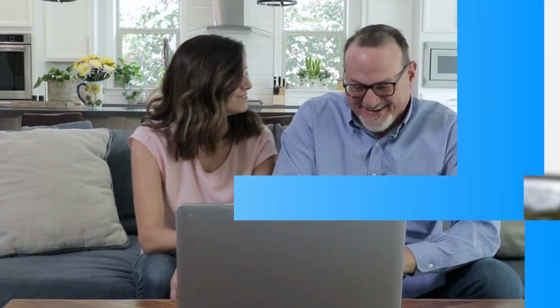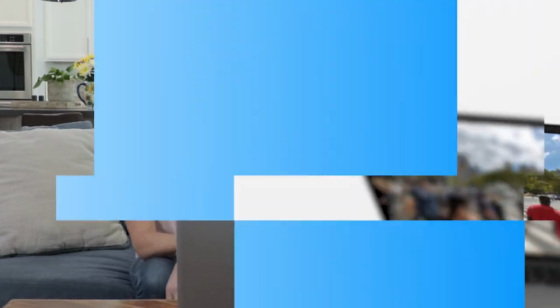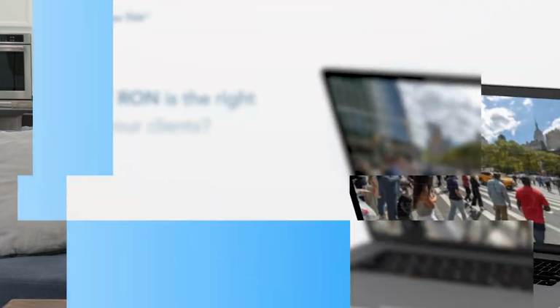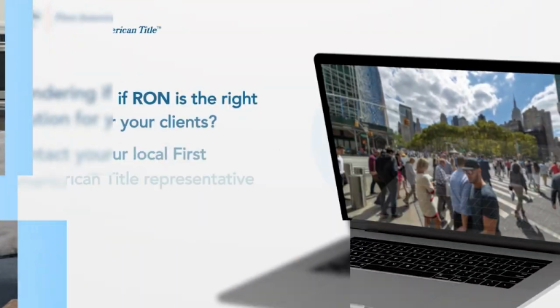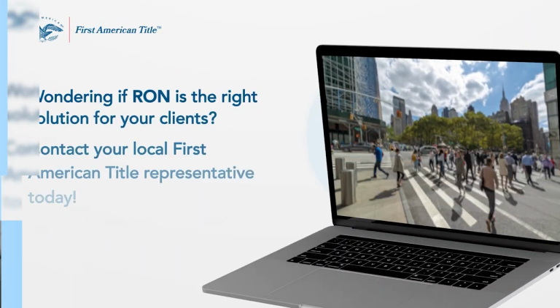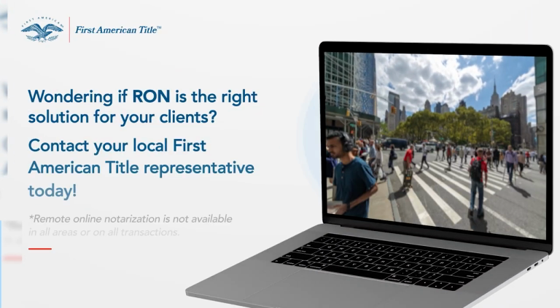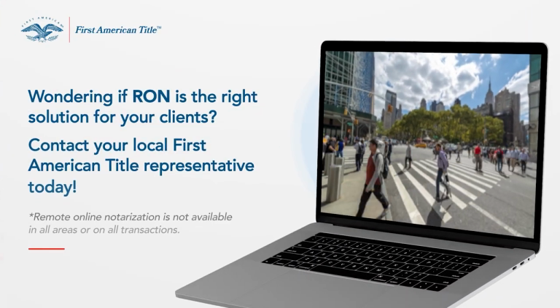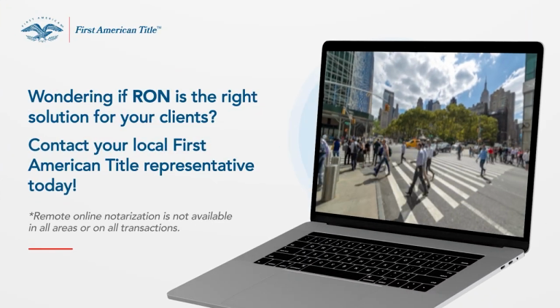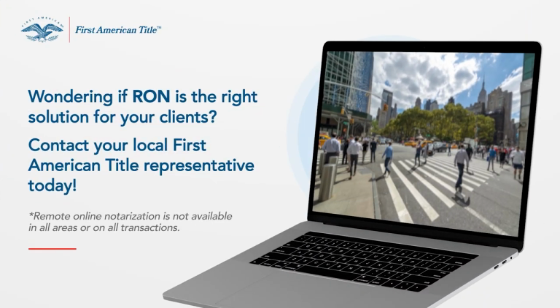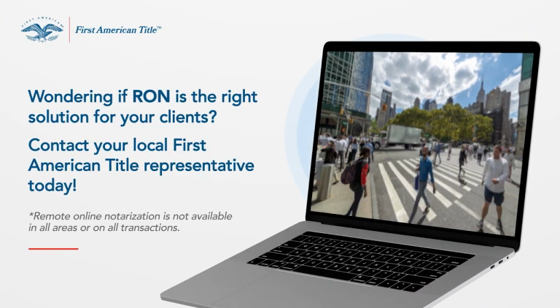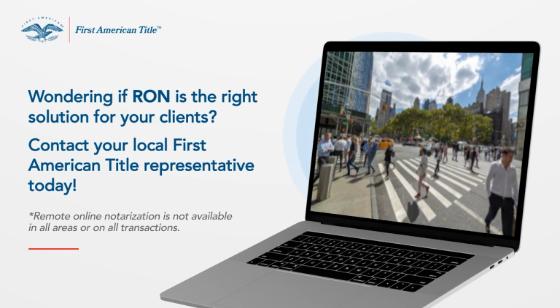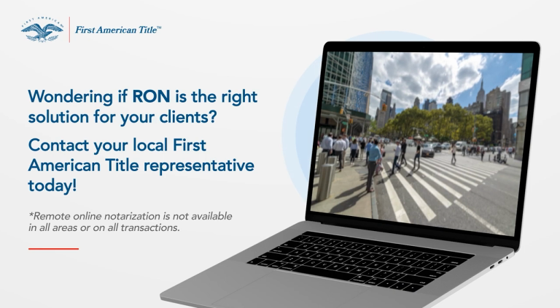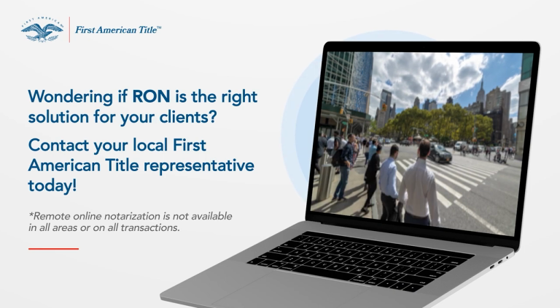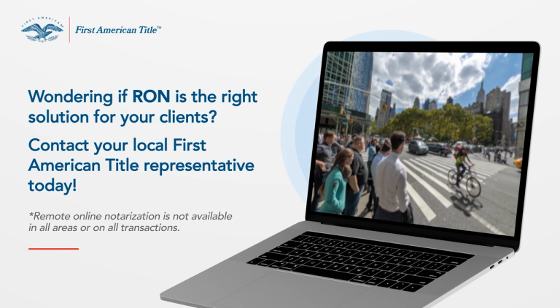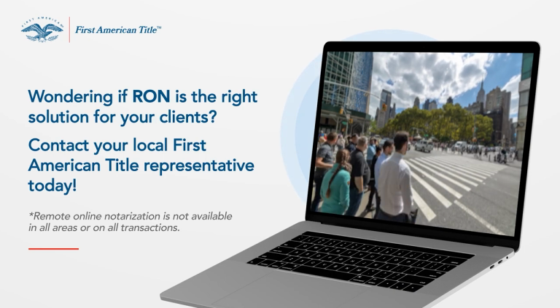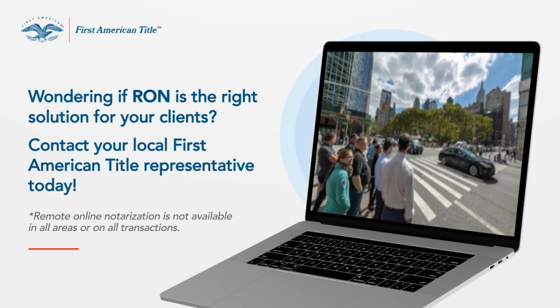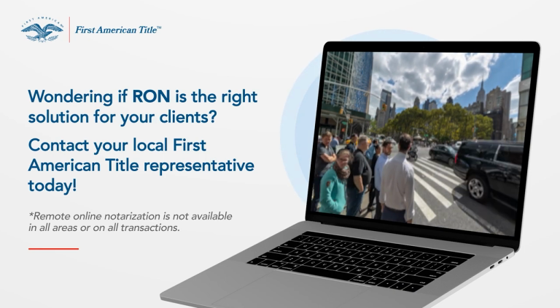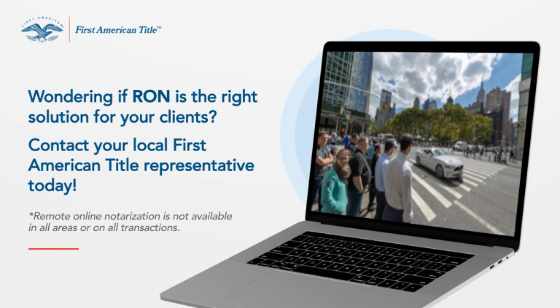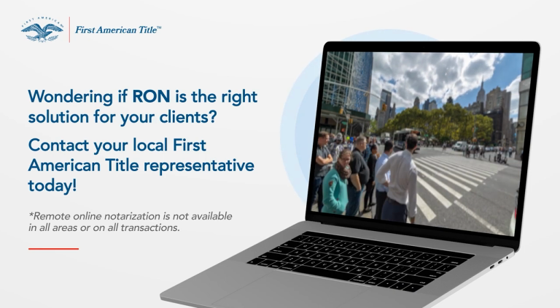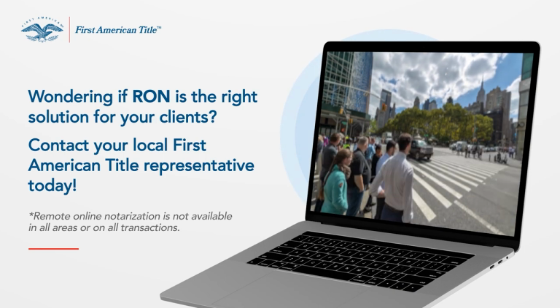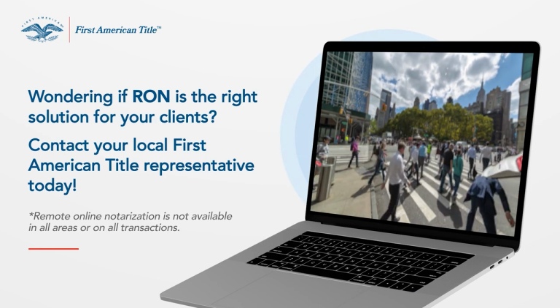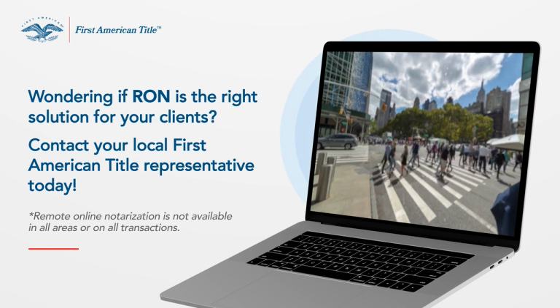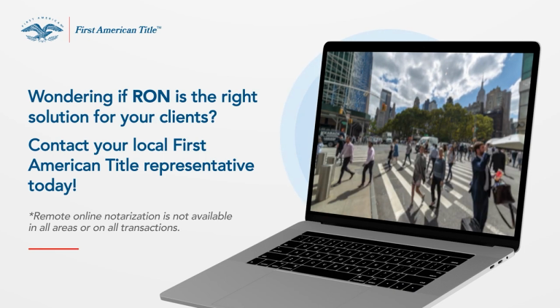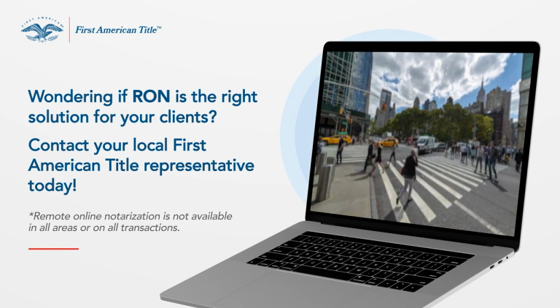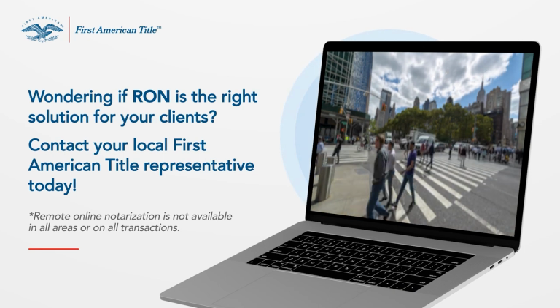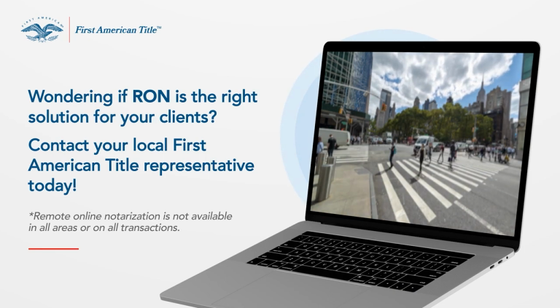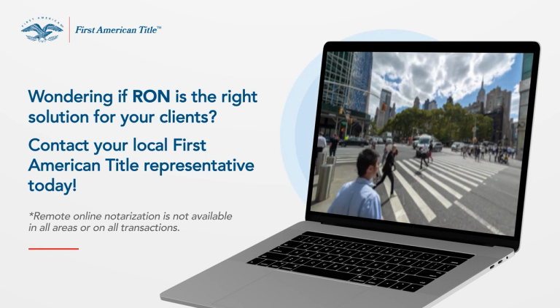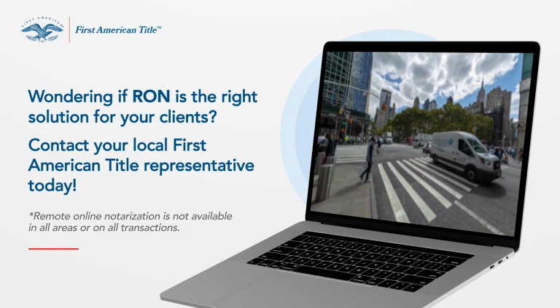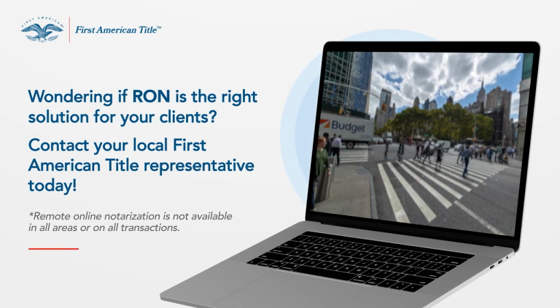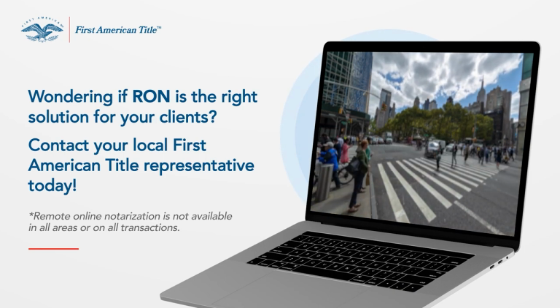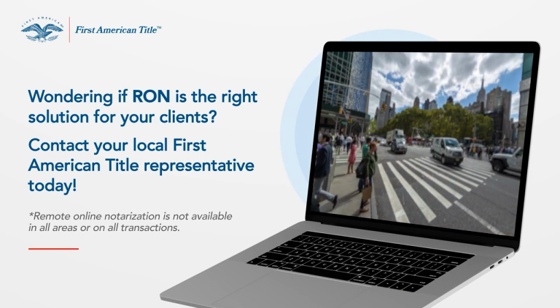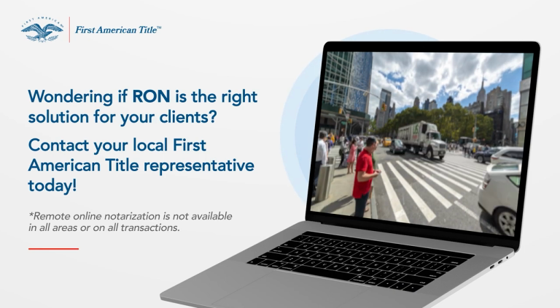If you'd like to learn more about remote online notarization, contact your First American Title representative today.